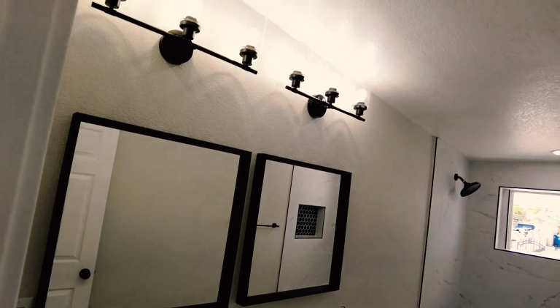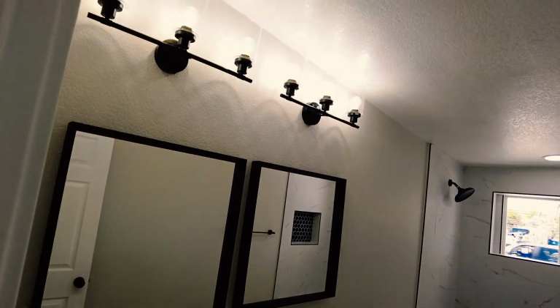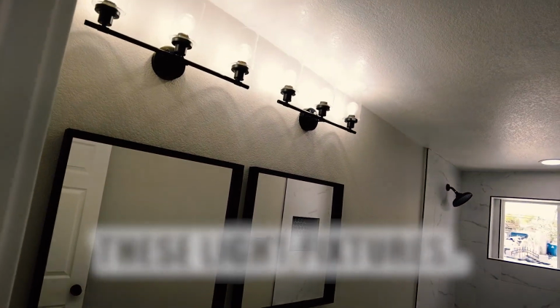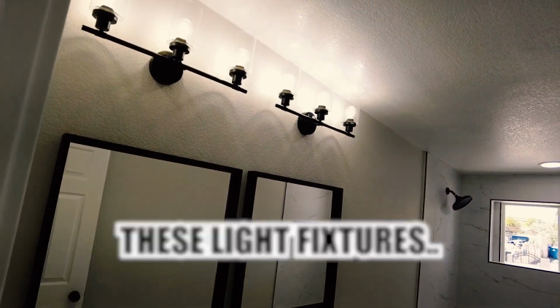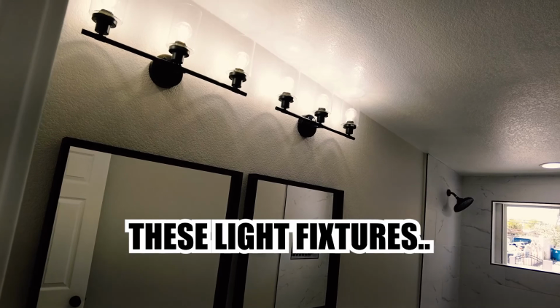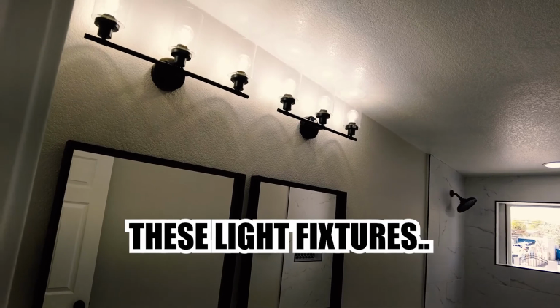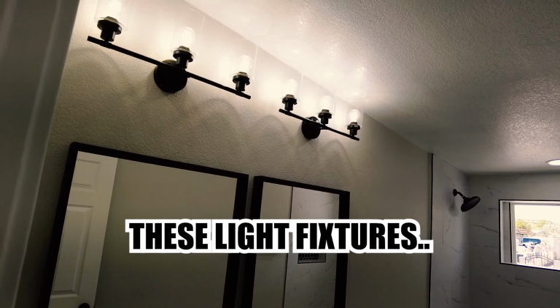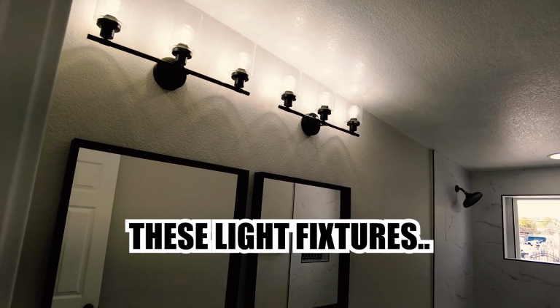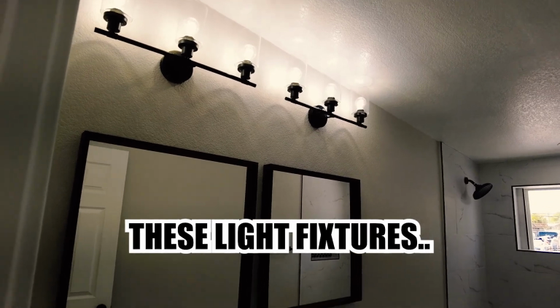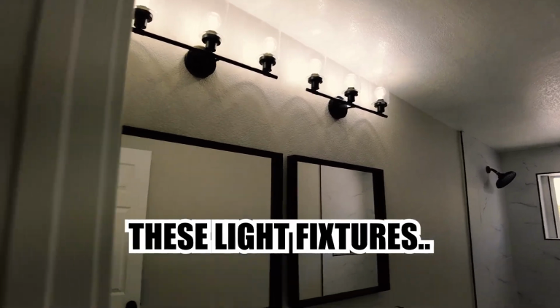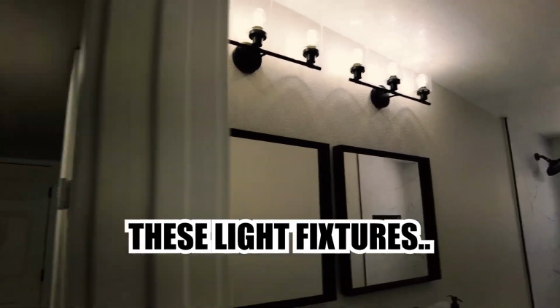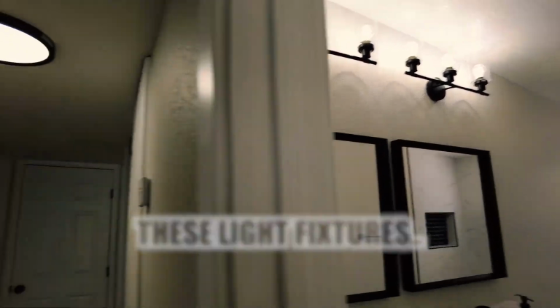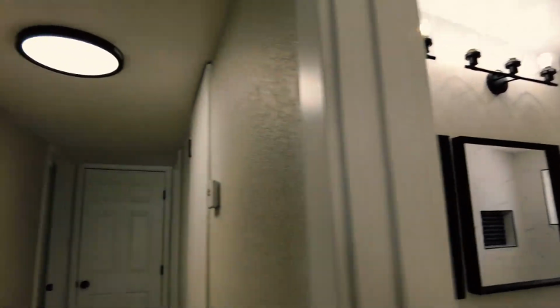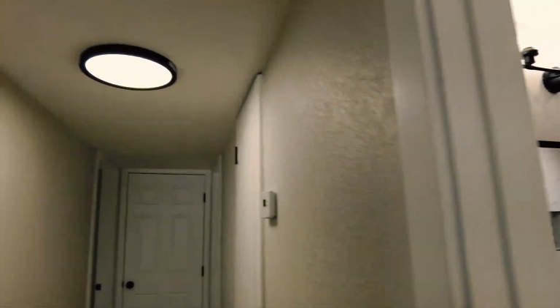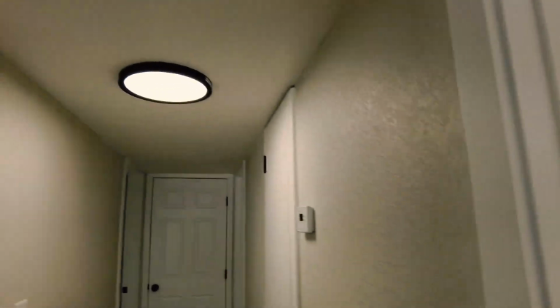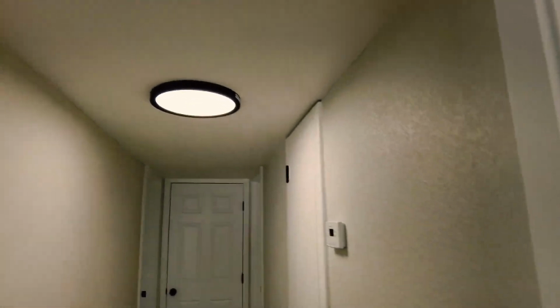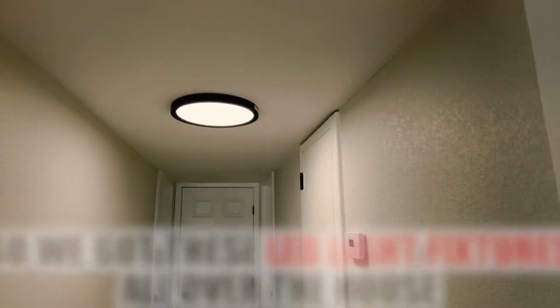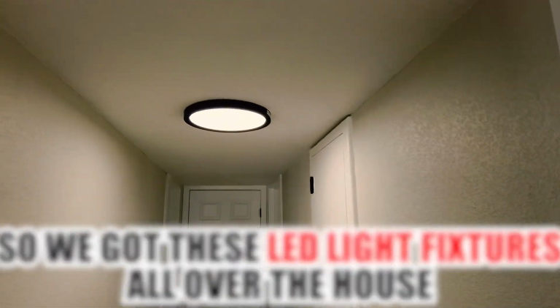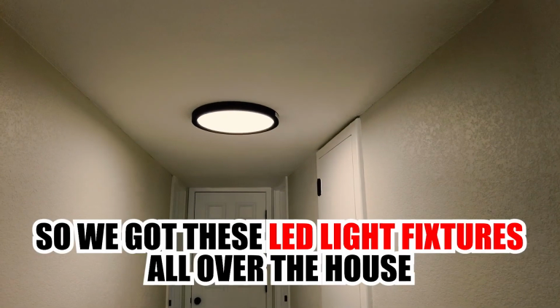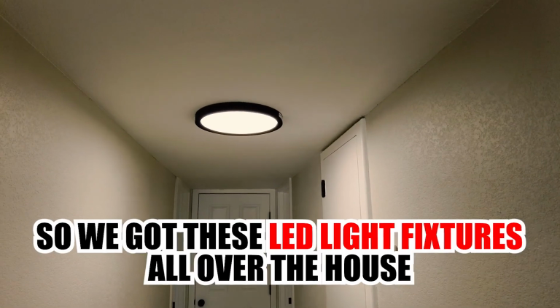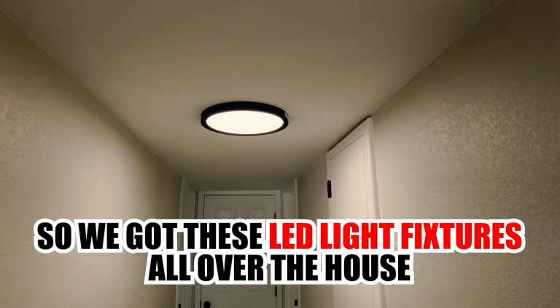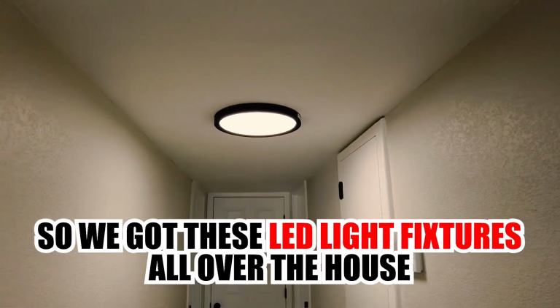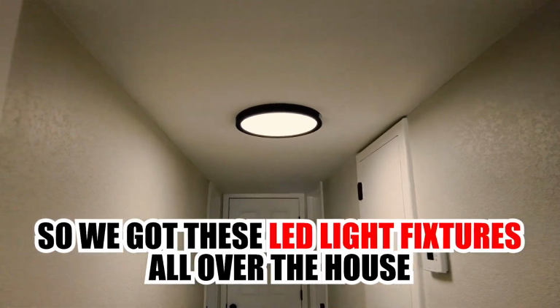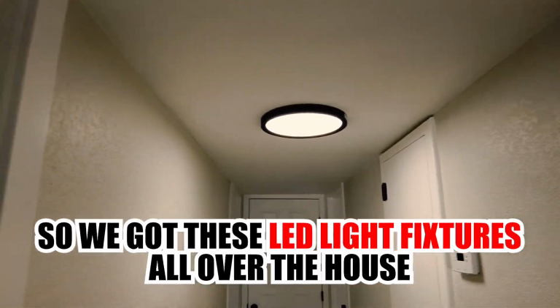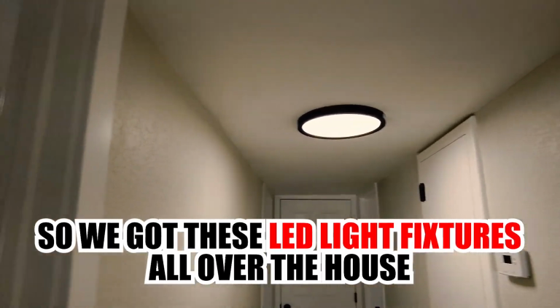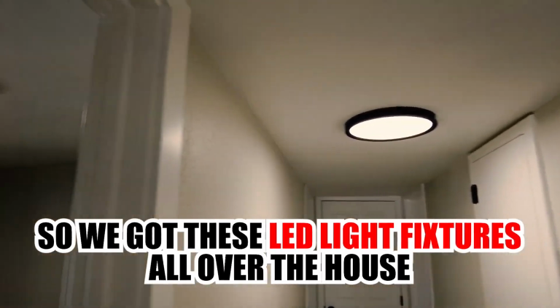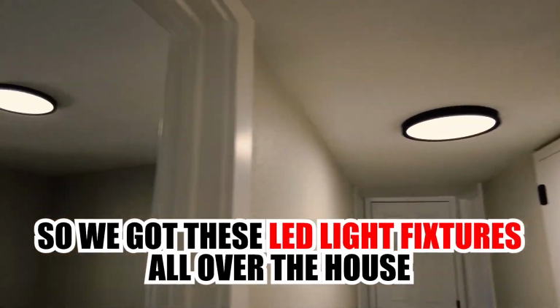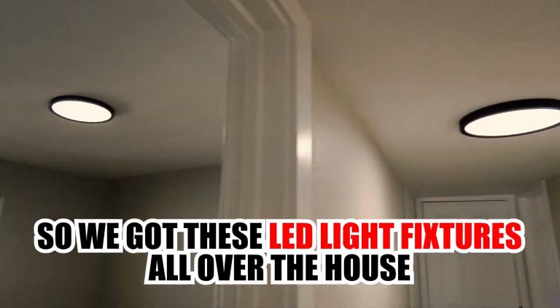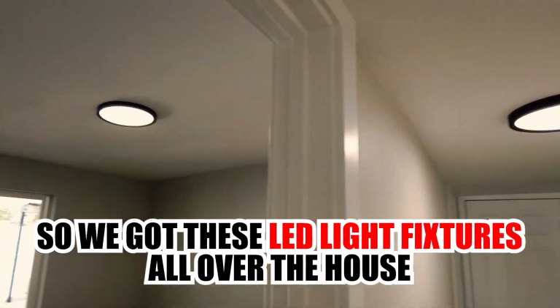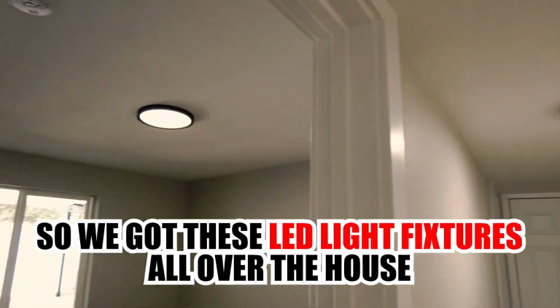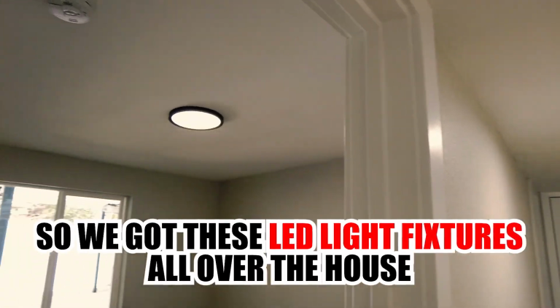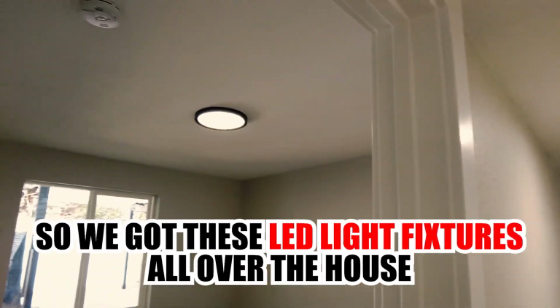We got these LED light fixtures all over the house.